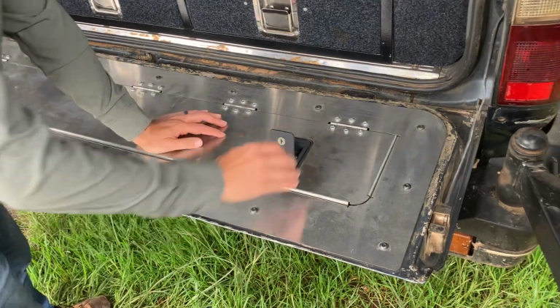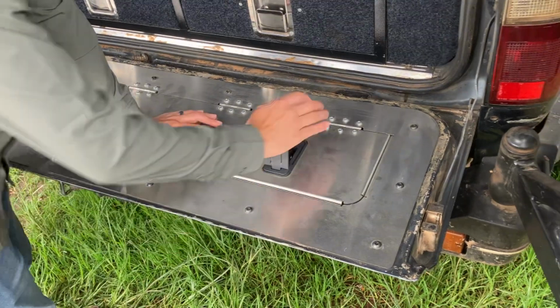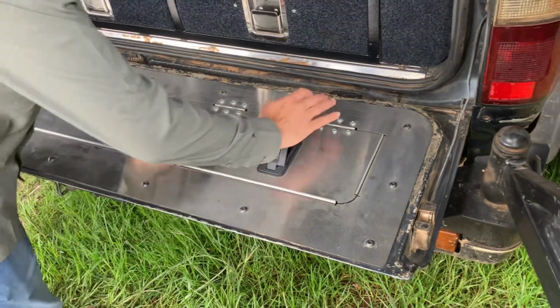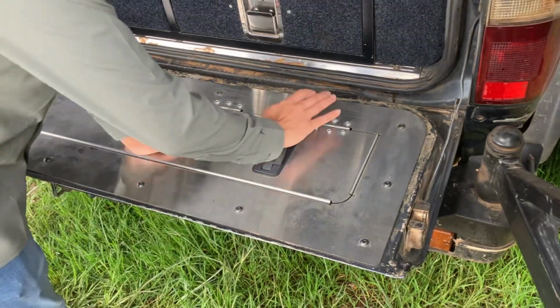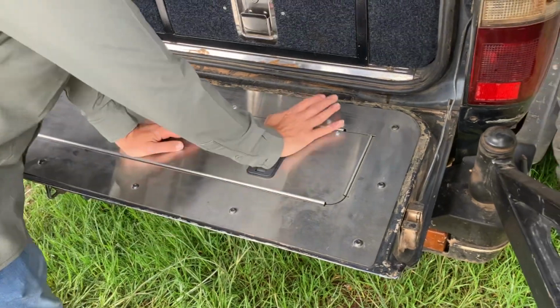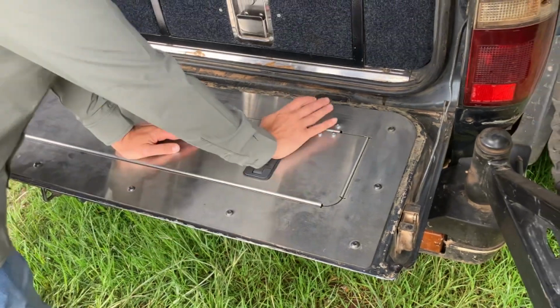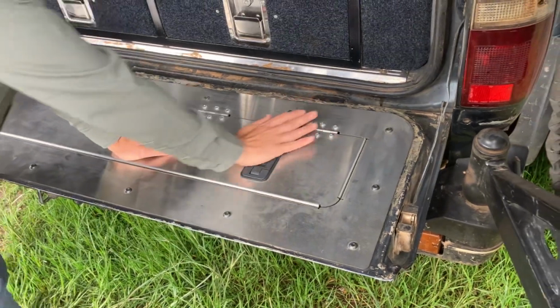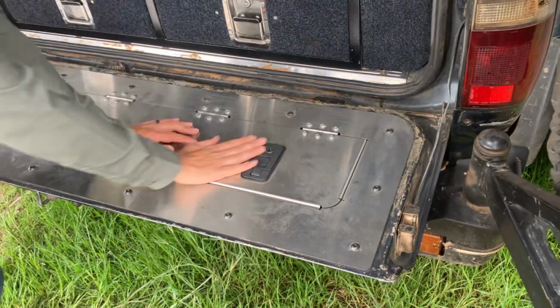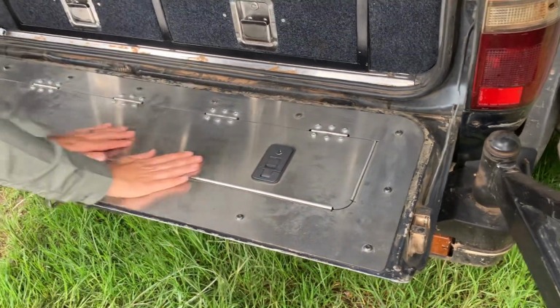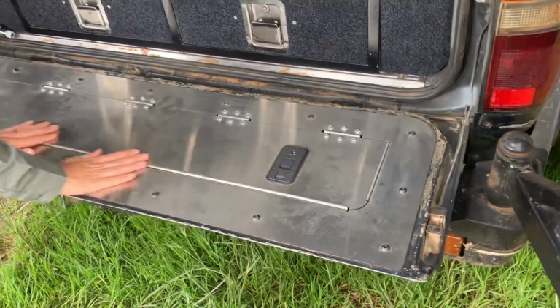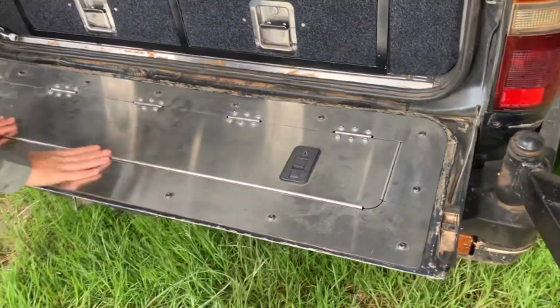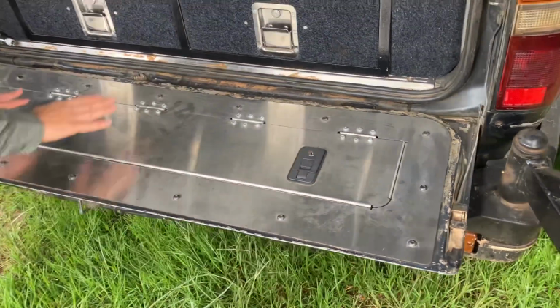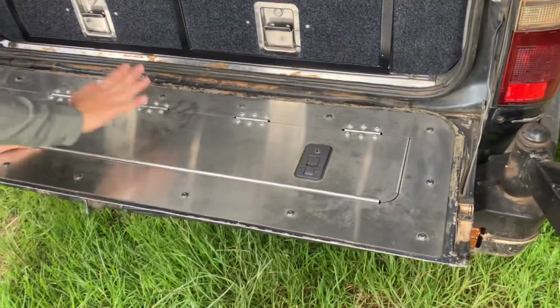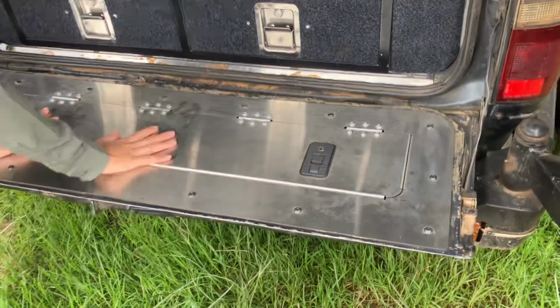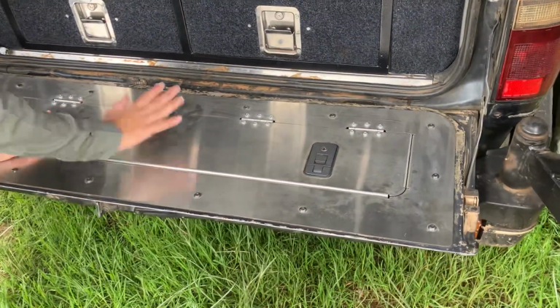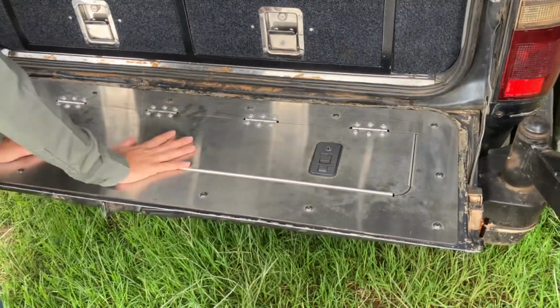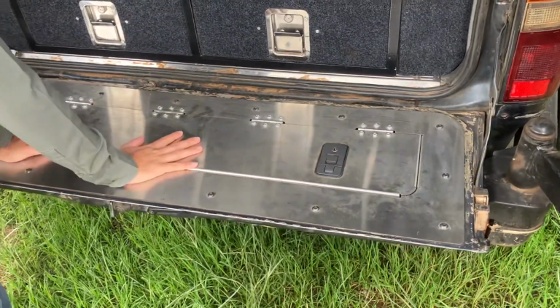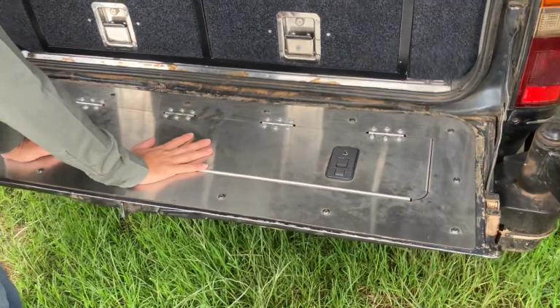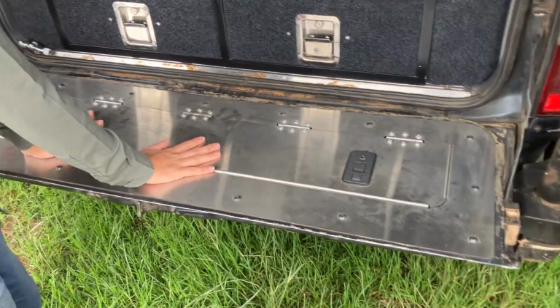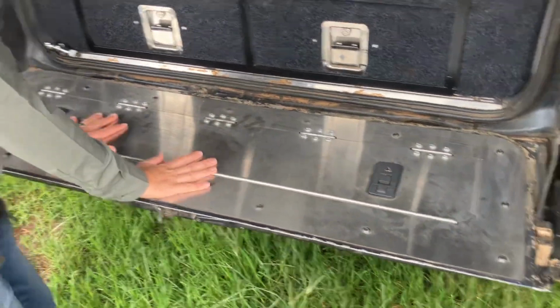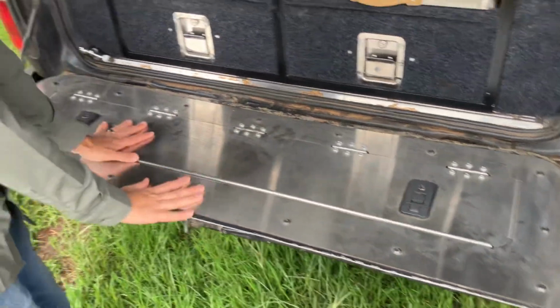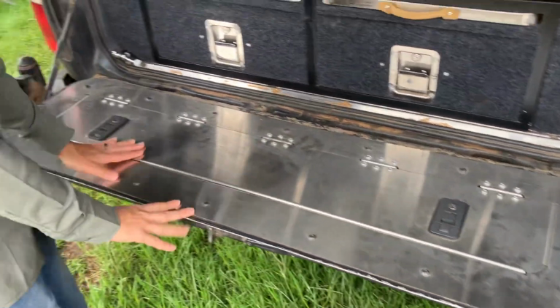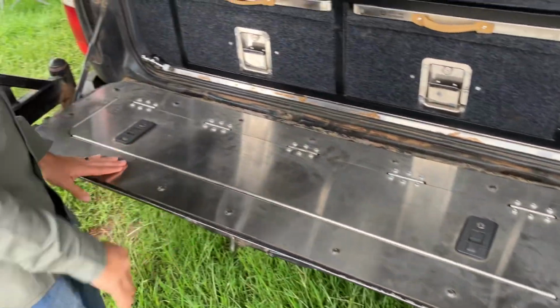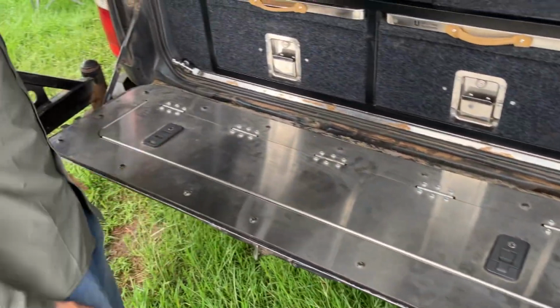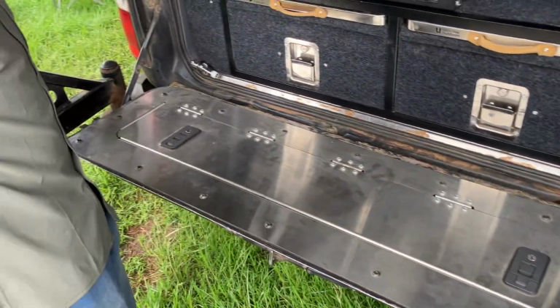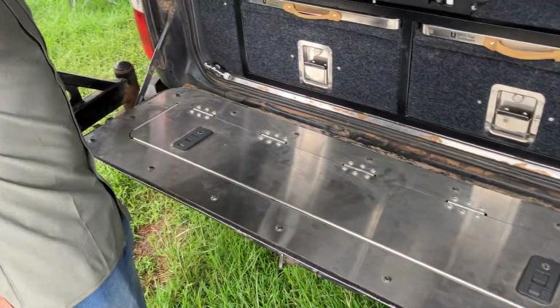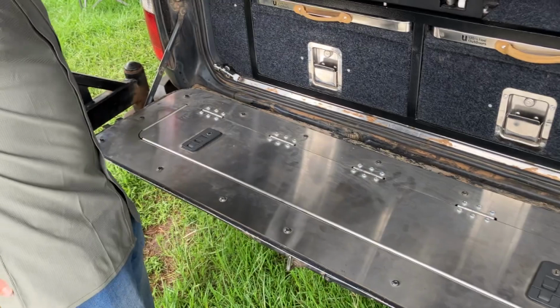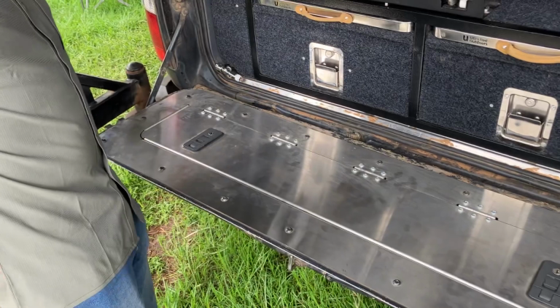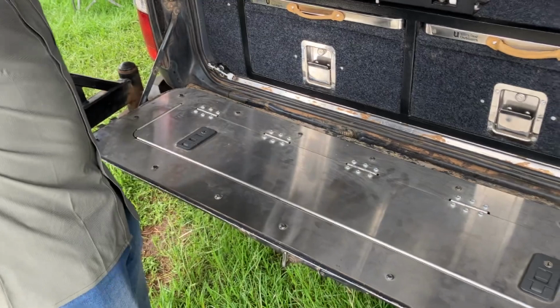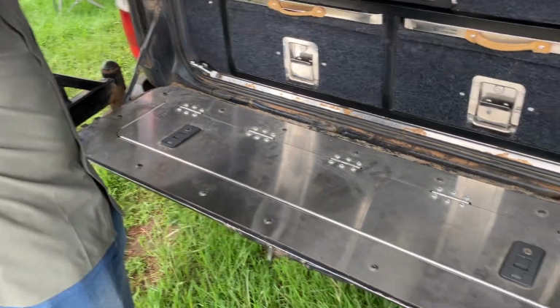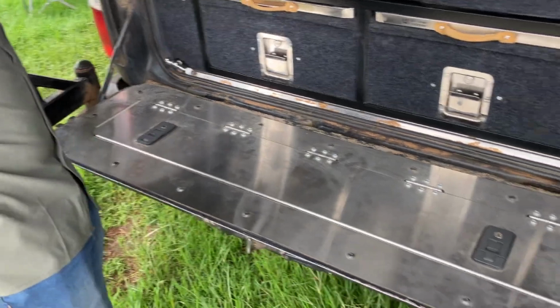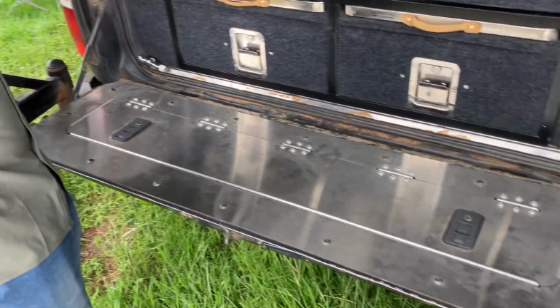Once you're done accessing what you need, lock it up. It's actually strong enough for someone to stand on, and it hides away easily.